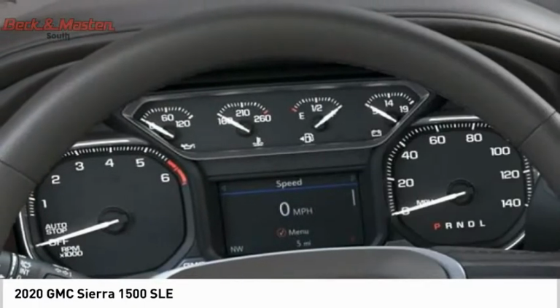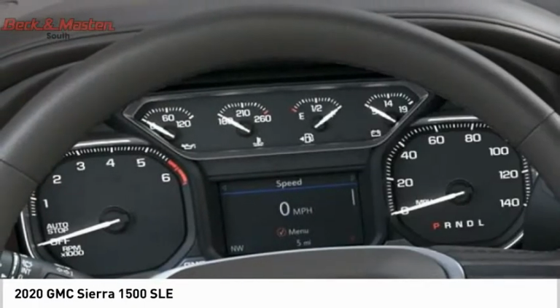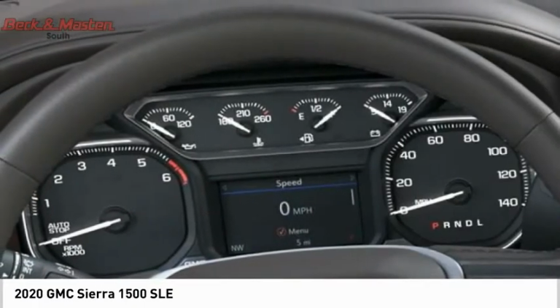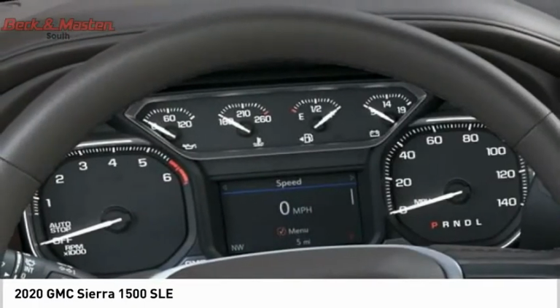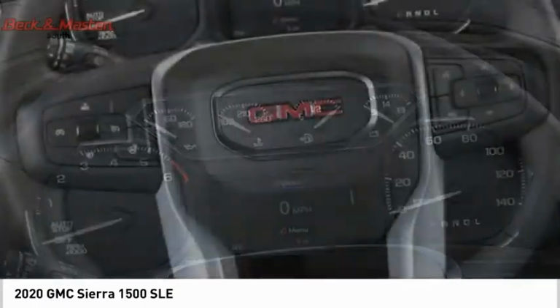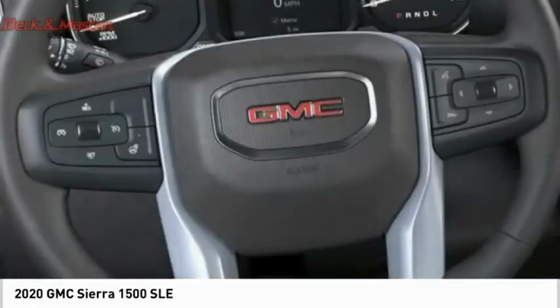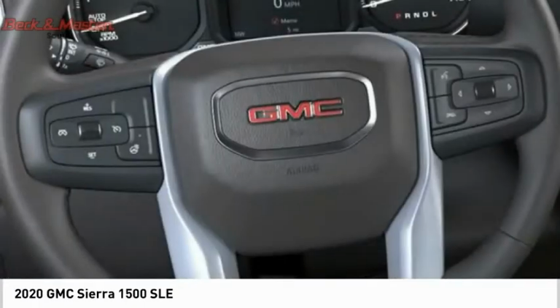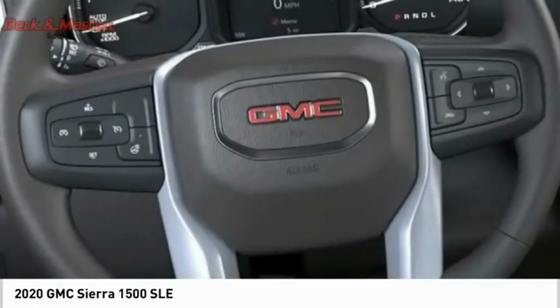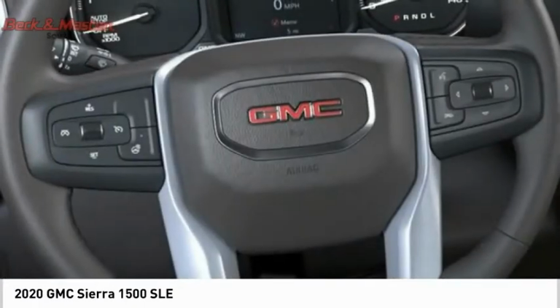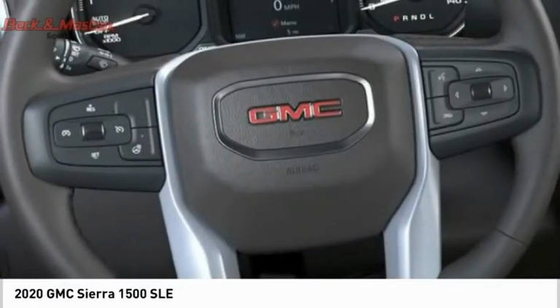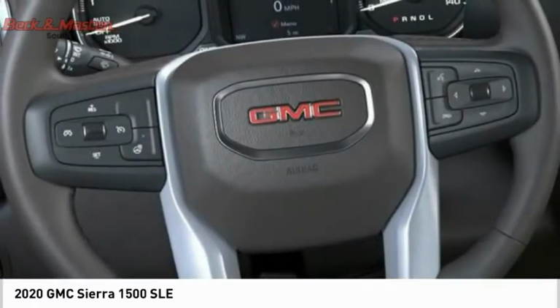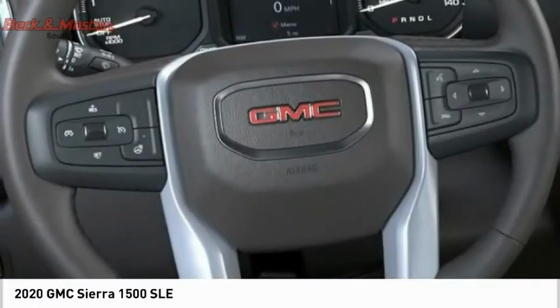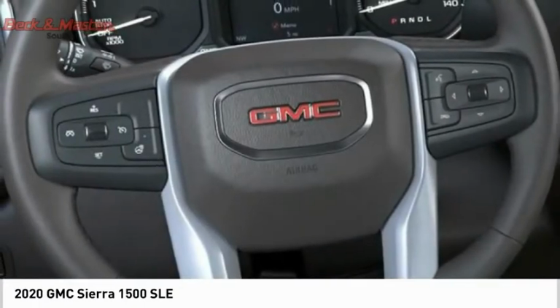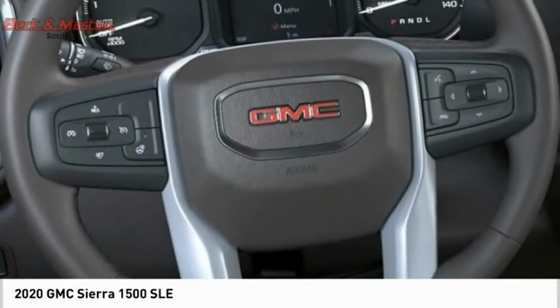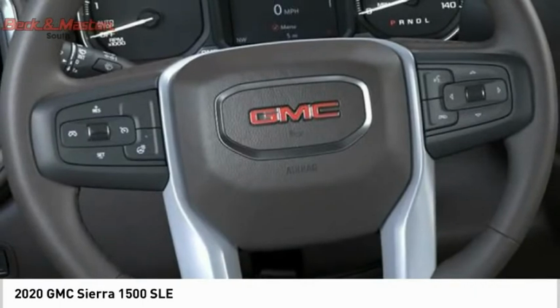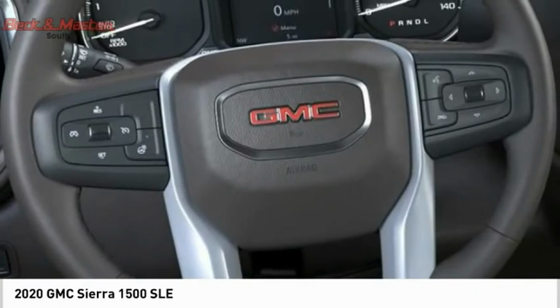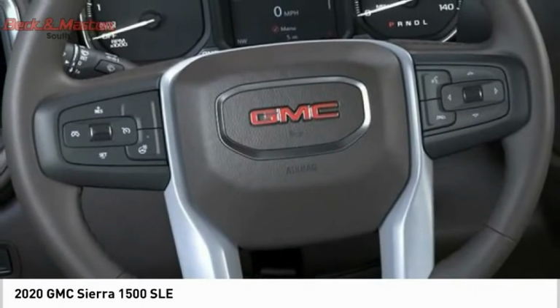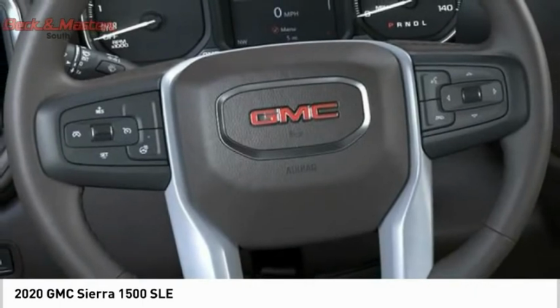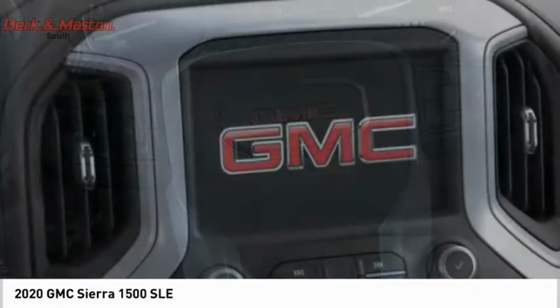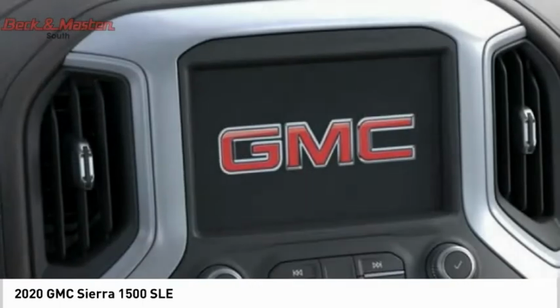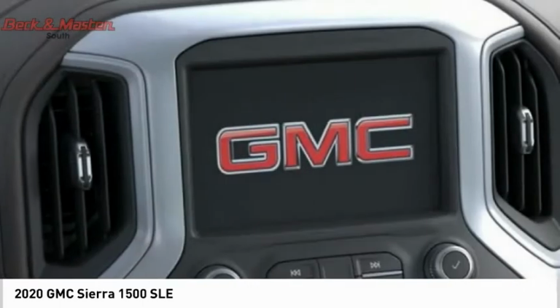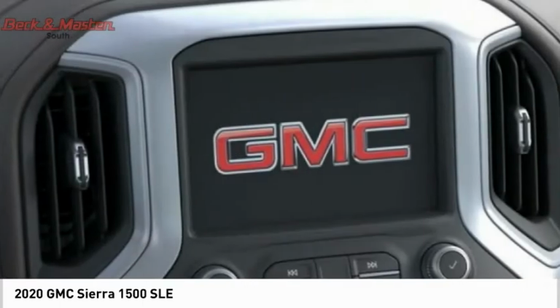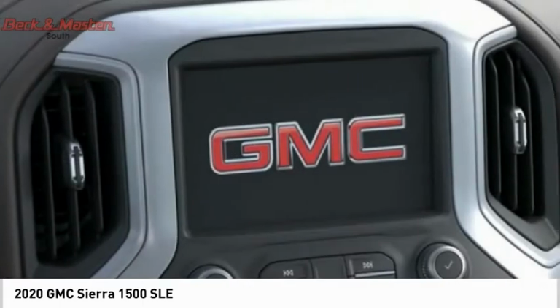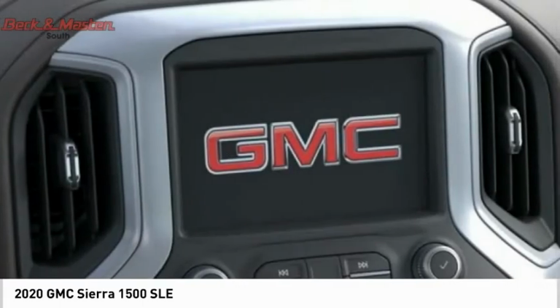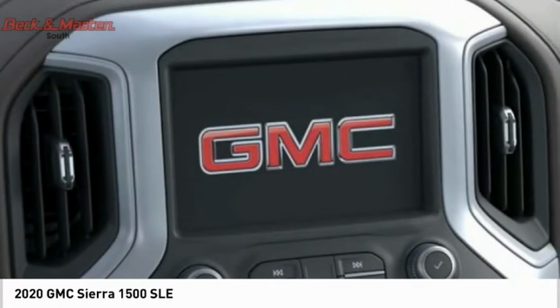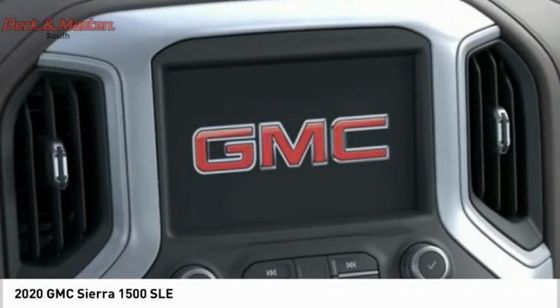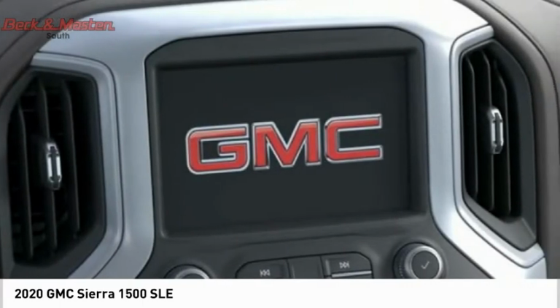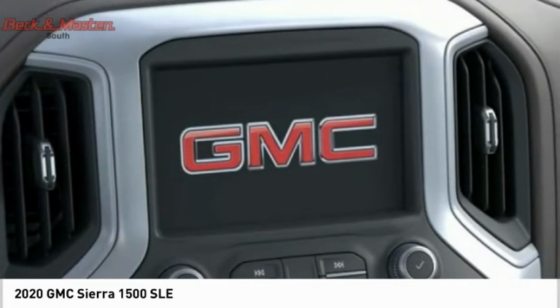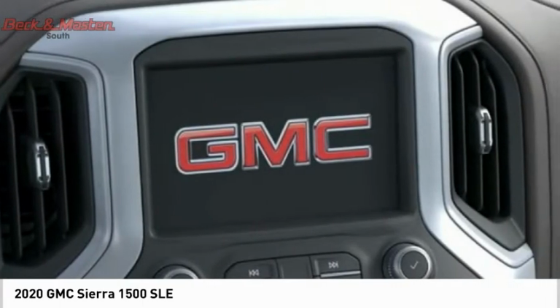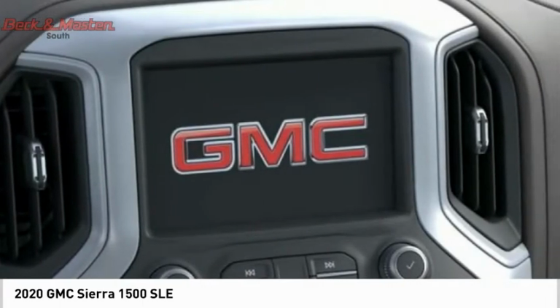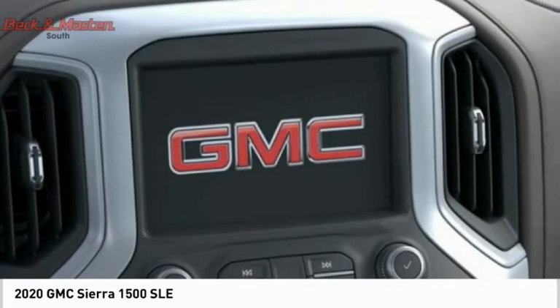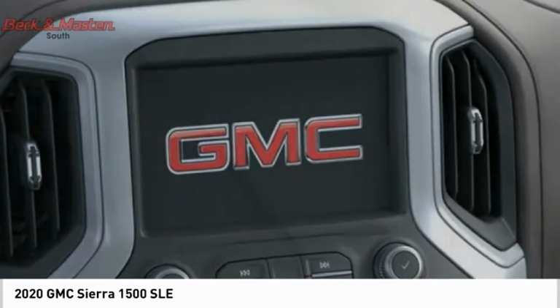Power brakes, braking assist, rear view camera, audio radio, touchscreen display. This isn't just a vehicle.